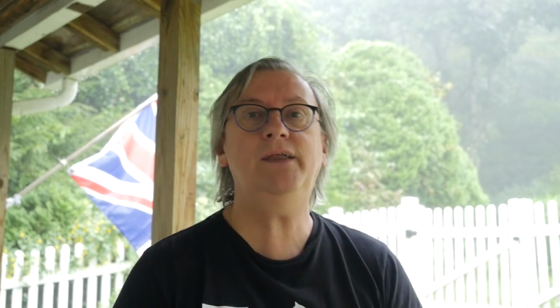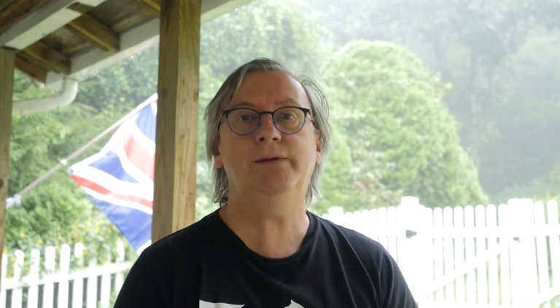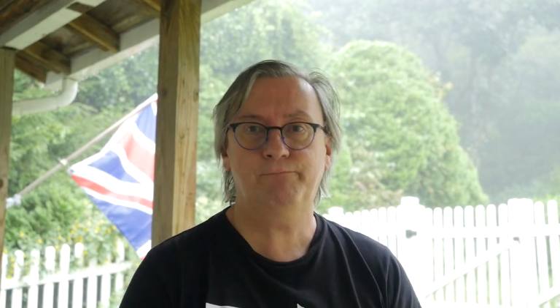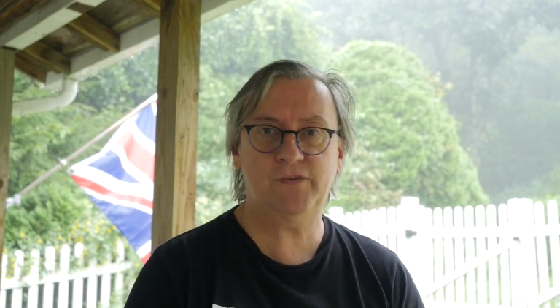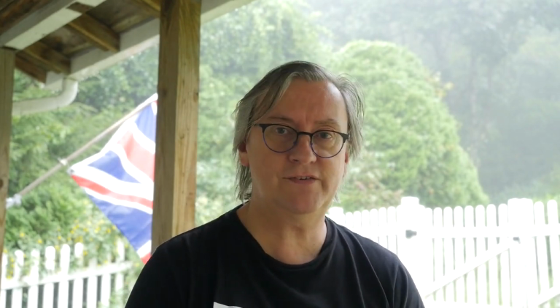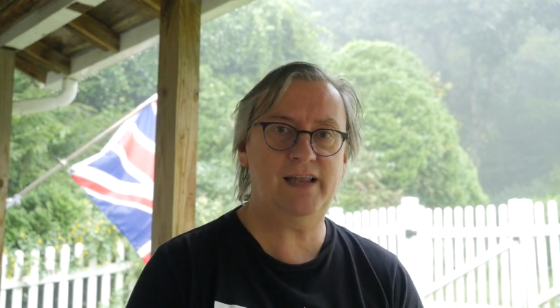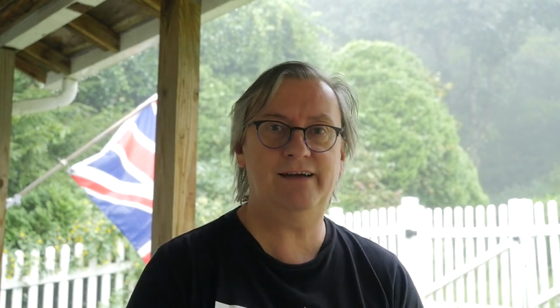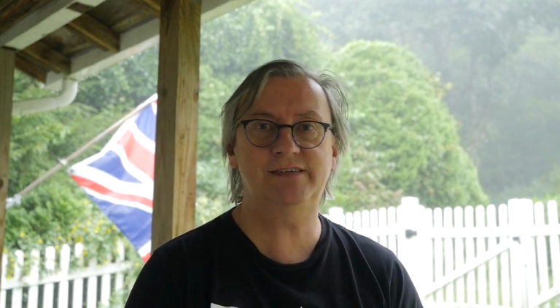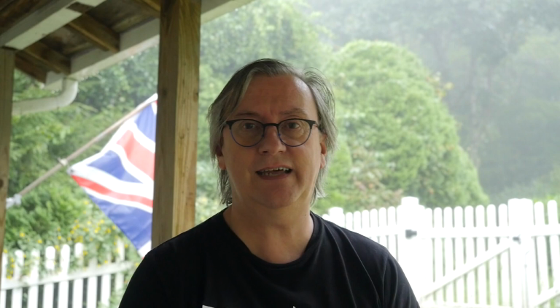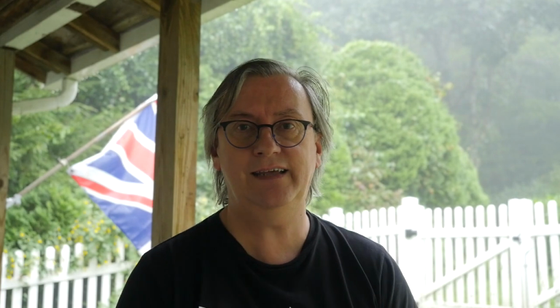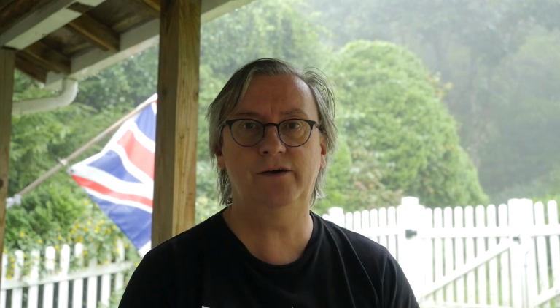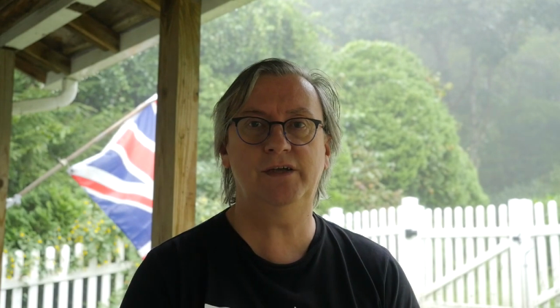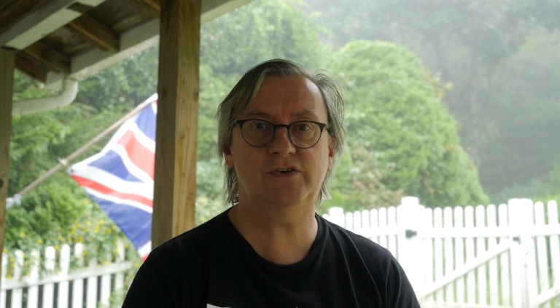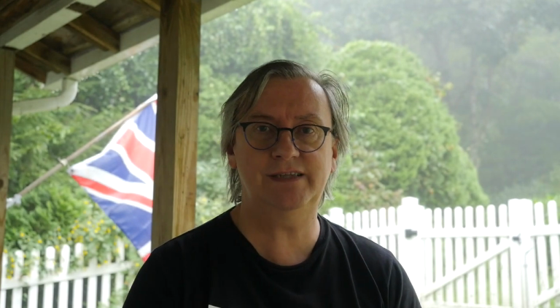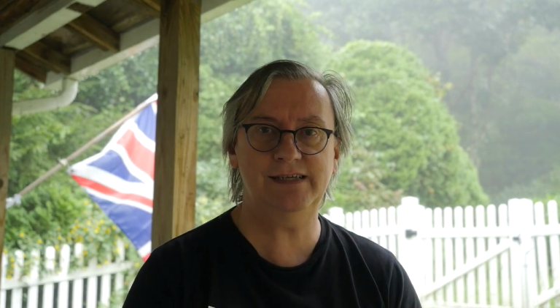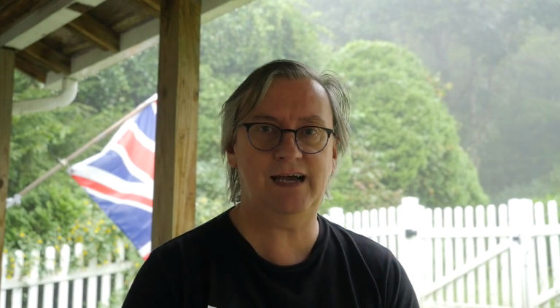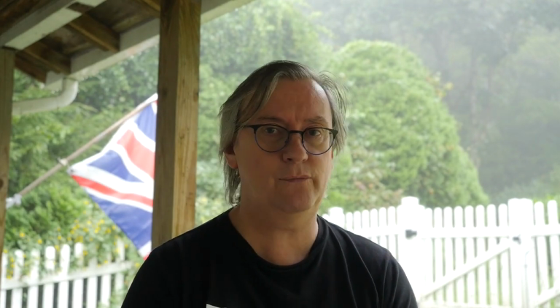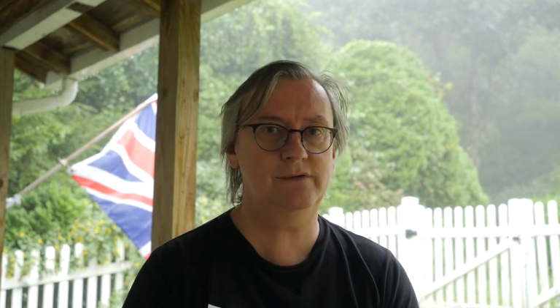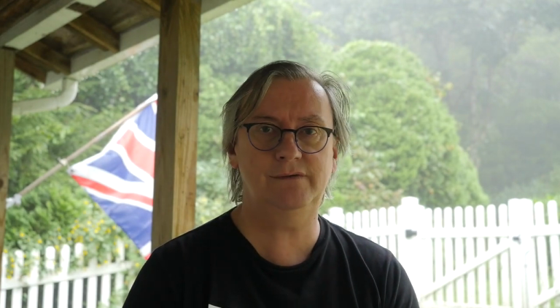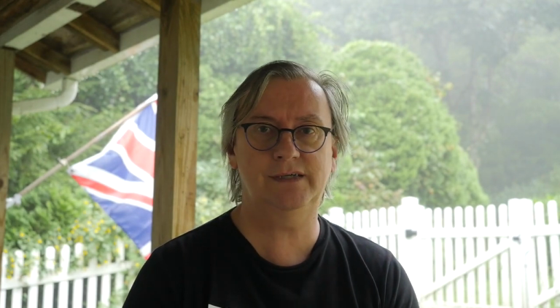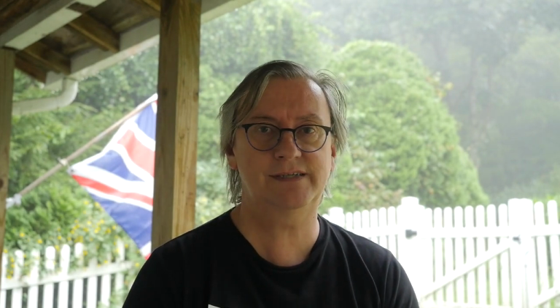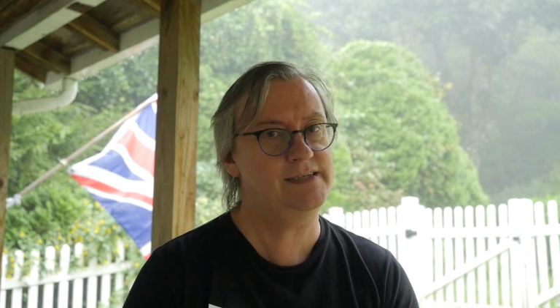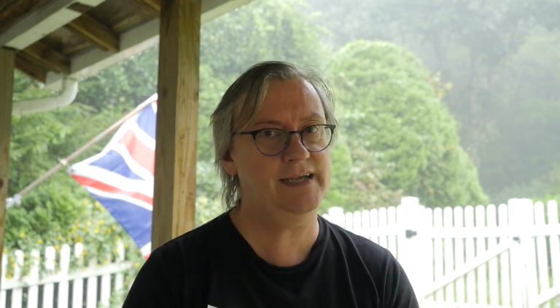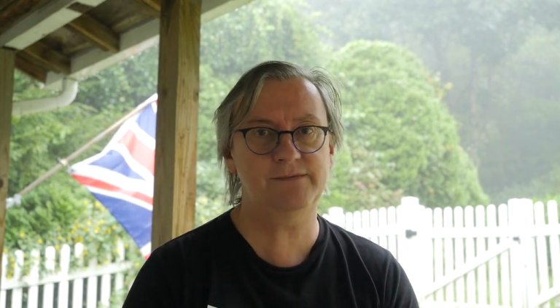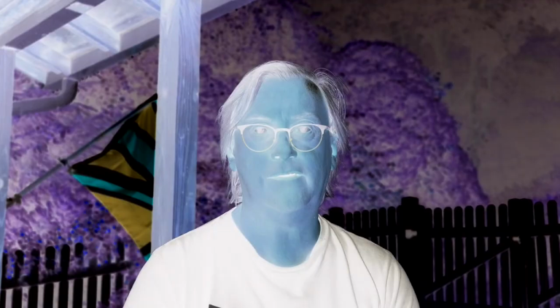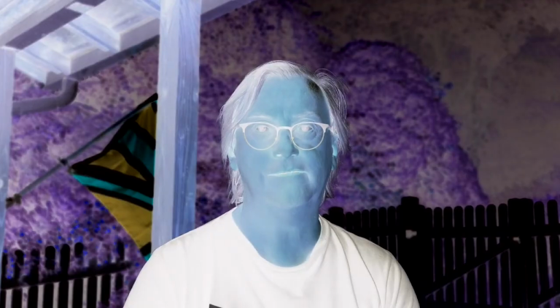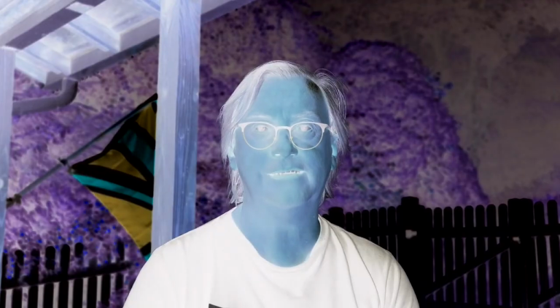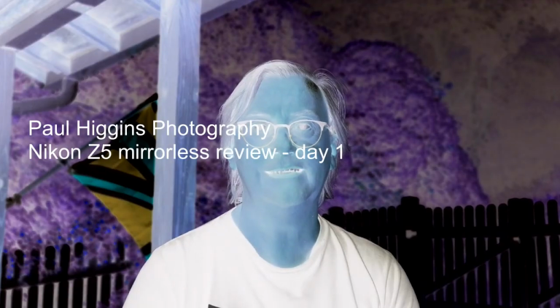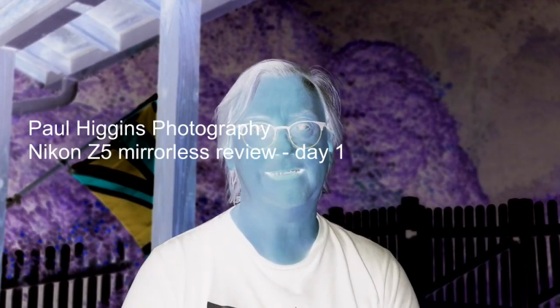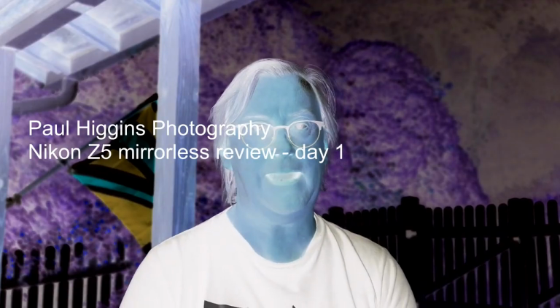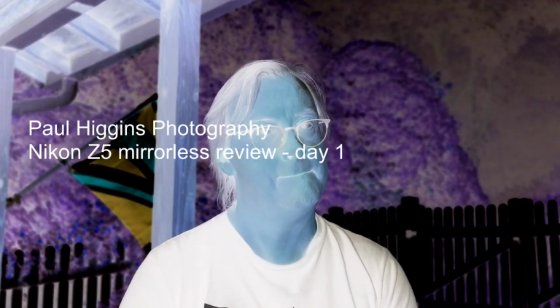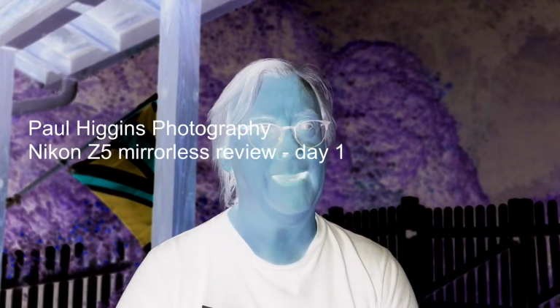Anyway, that's all I have for today. Hope you enjoyed this. I will see you again tomorrow. Take care, bye.